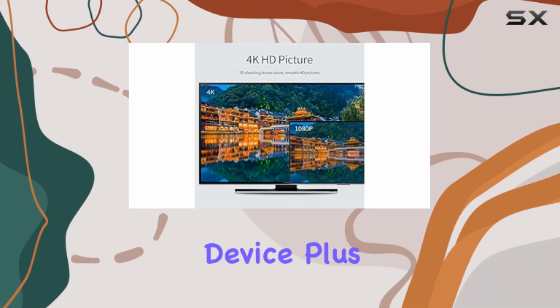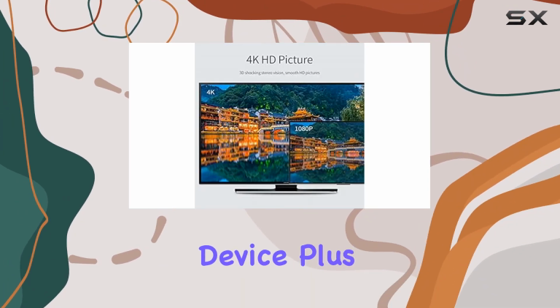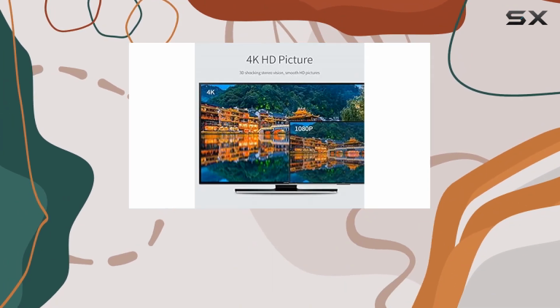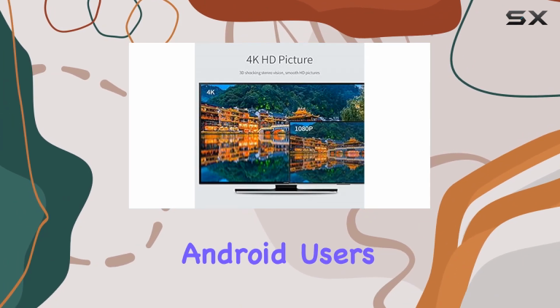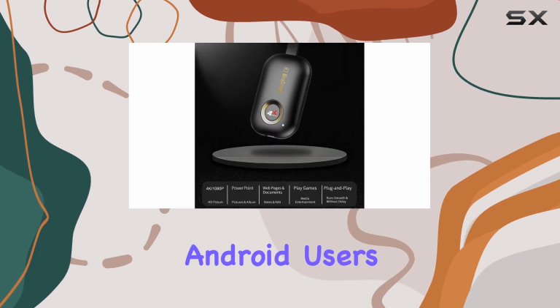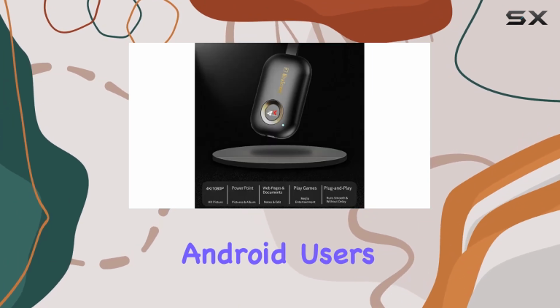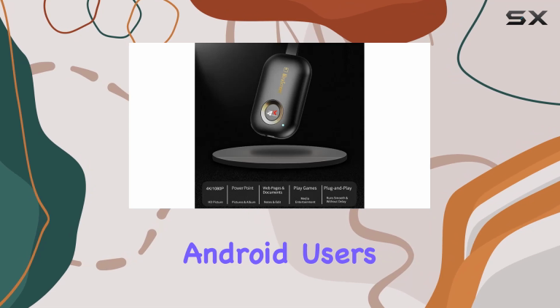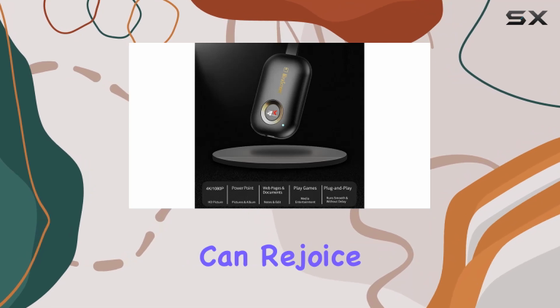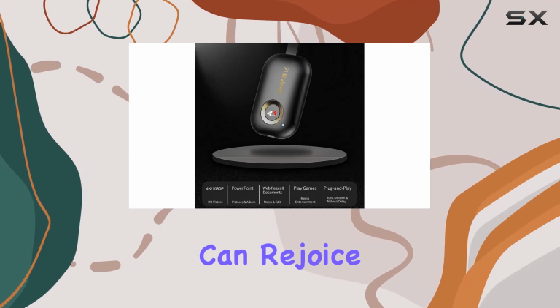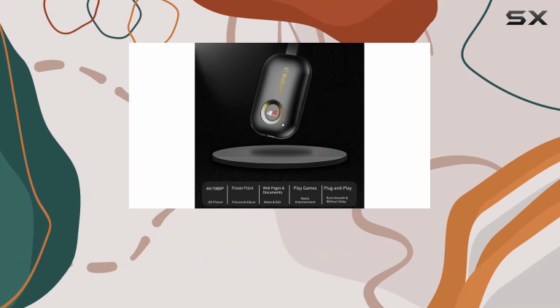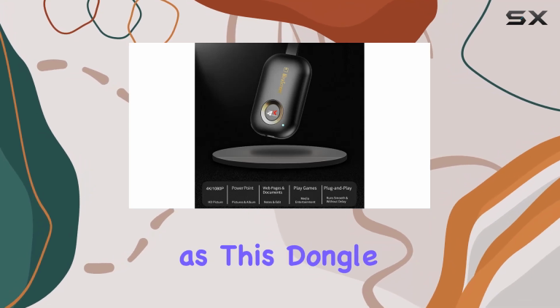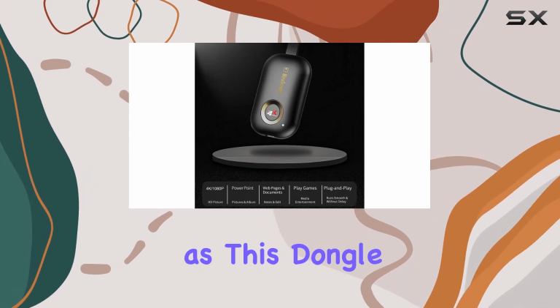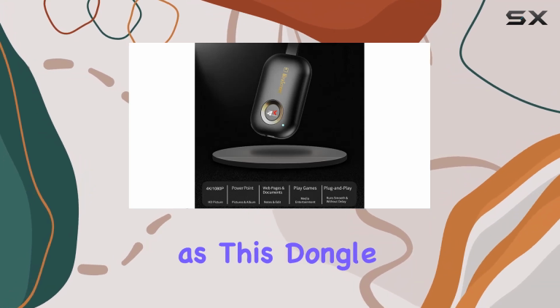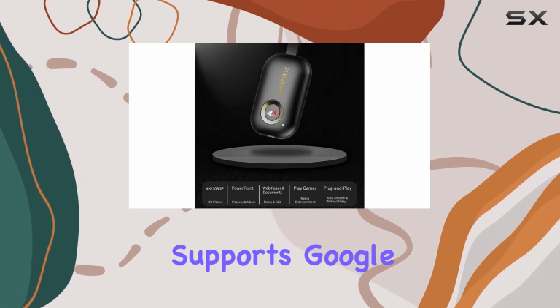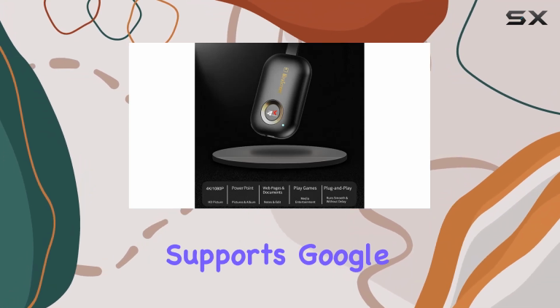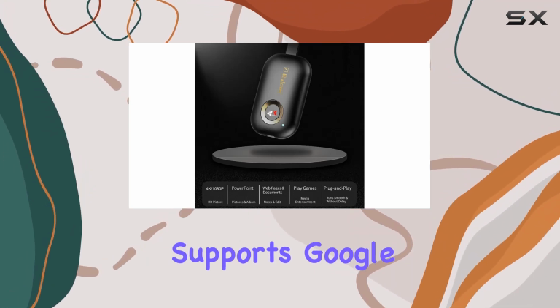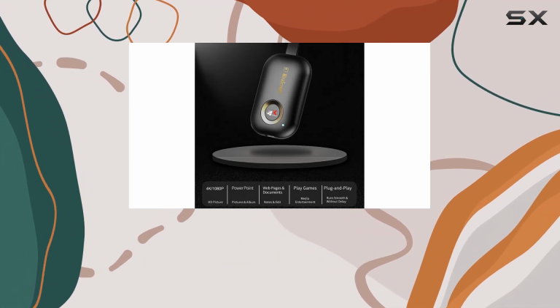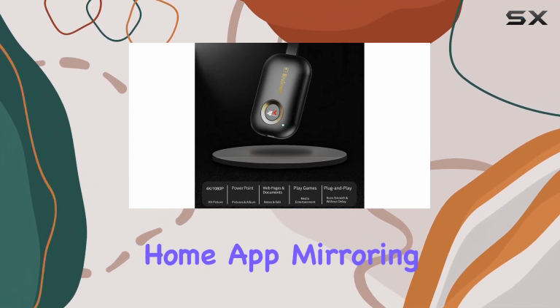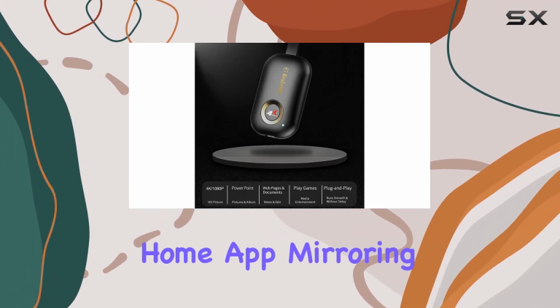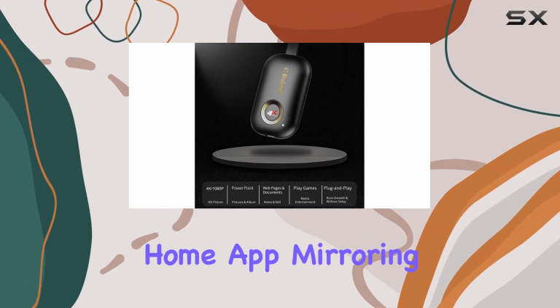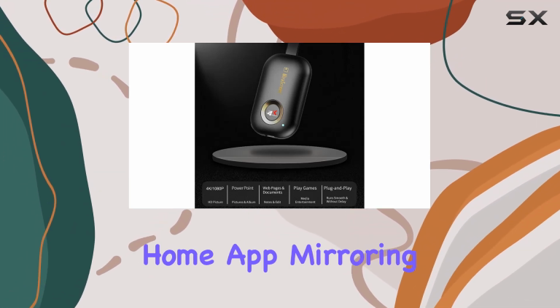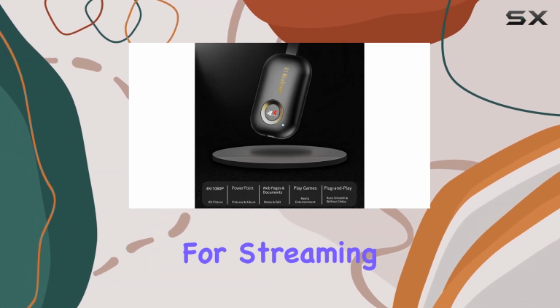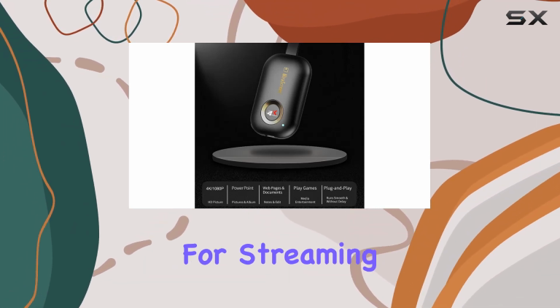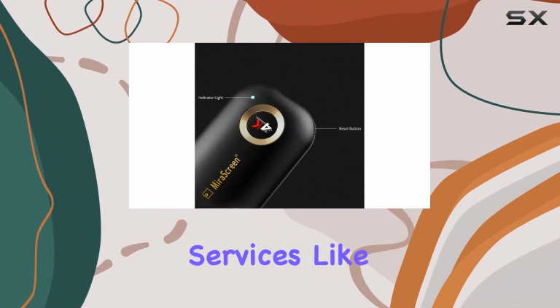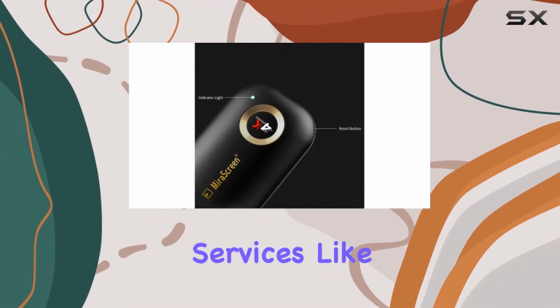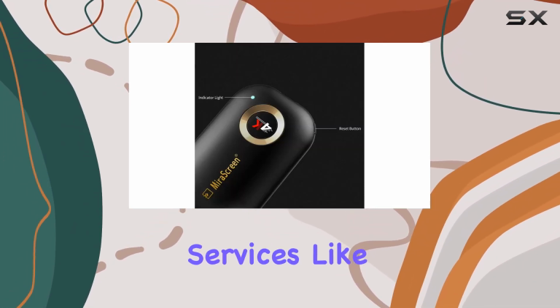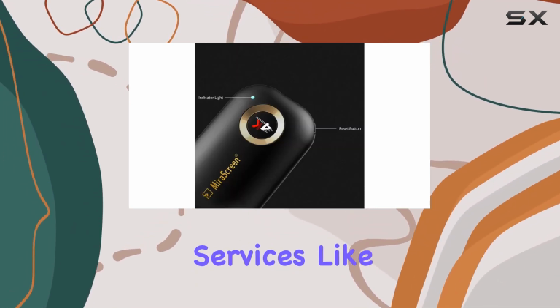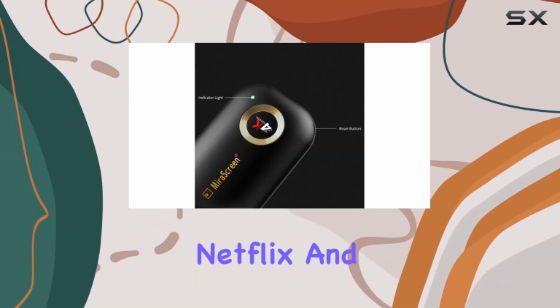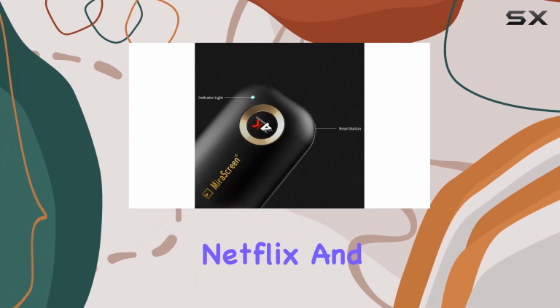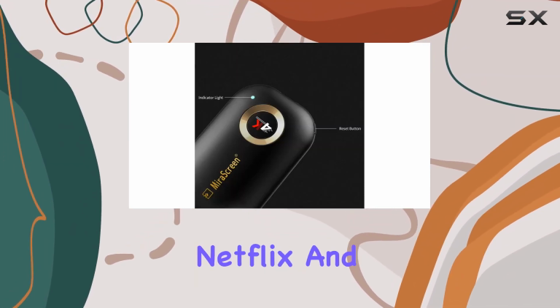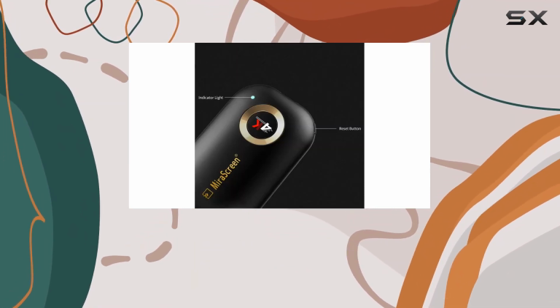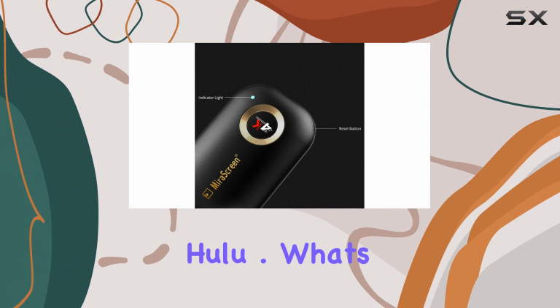Android users can also rejoice, as this dongle supports Google Home app mirroring for streaming services like Netflix and Hulu.